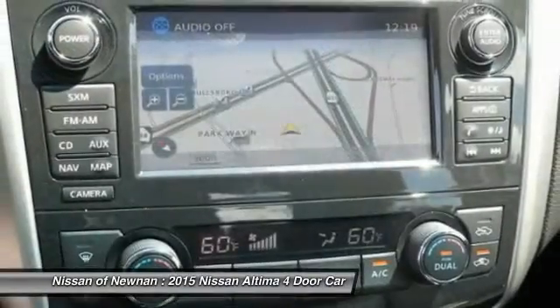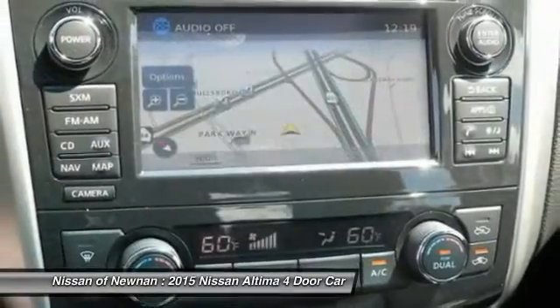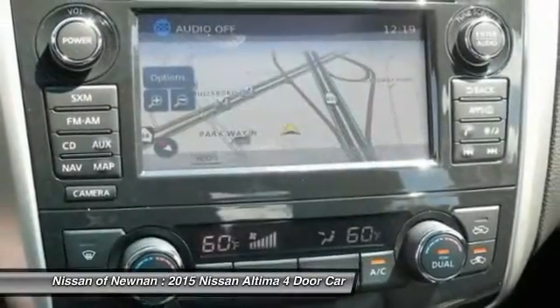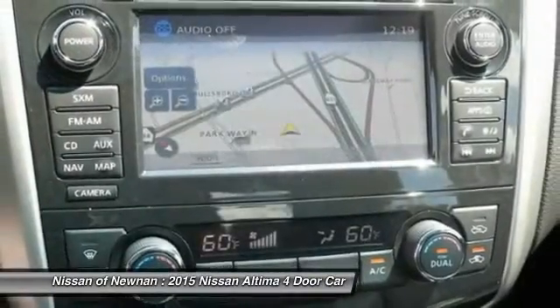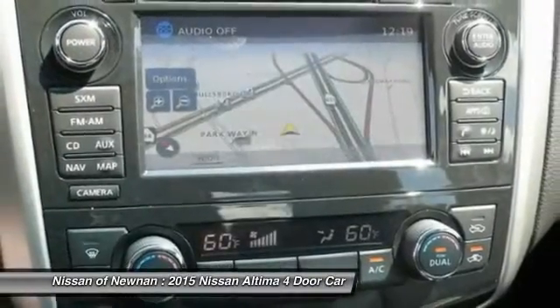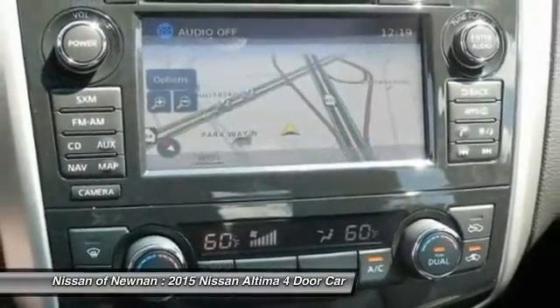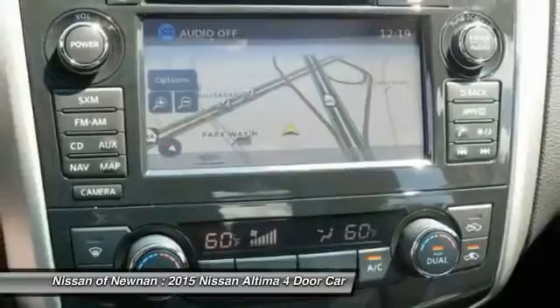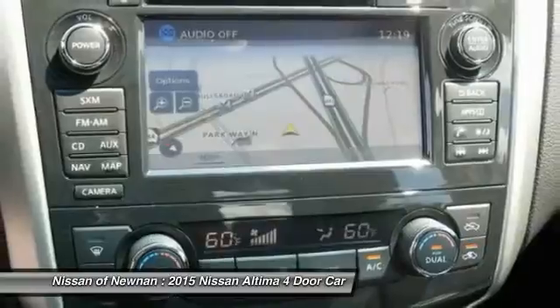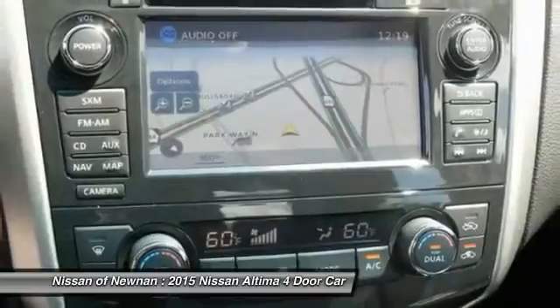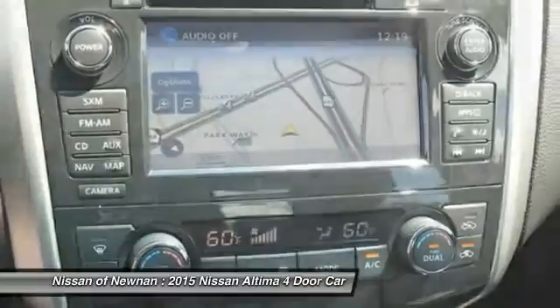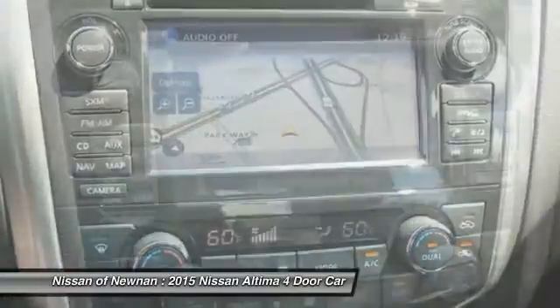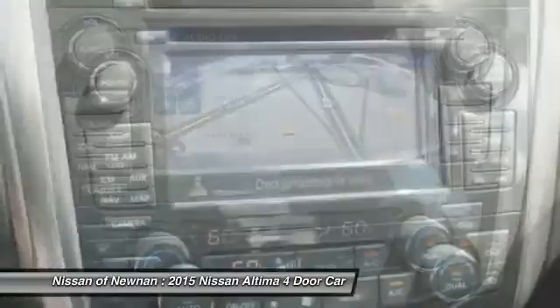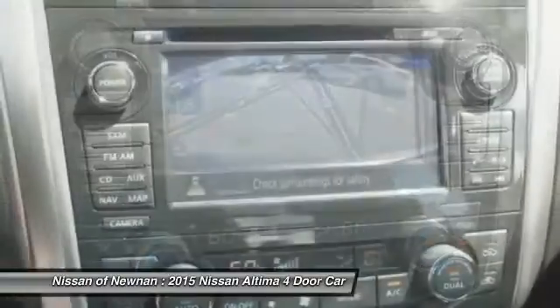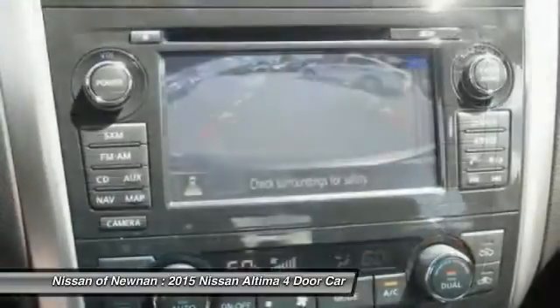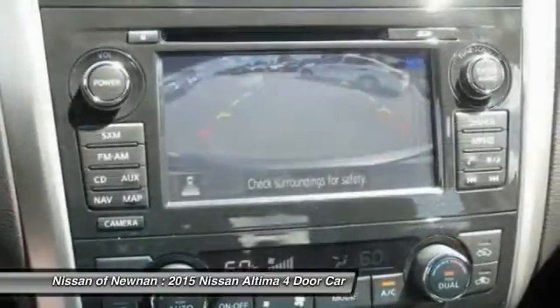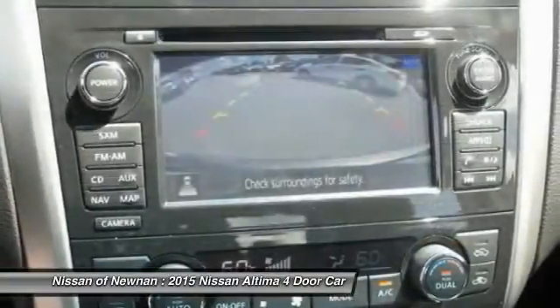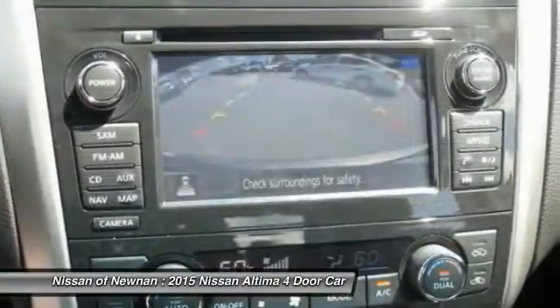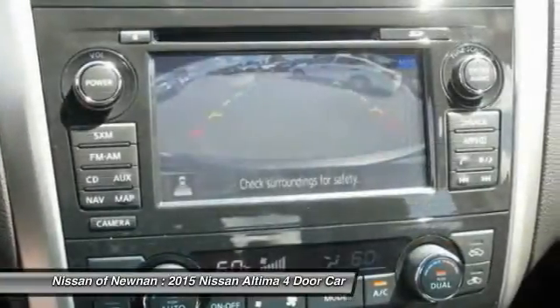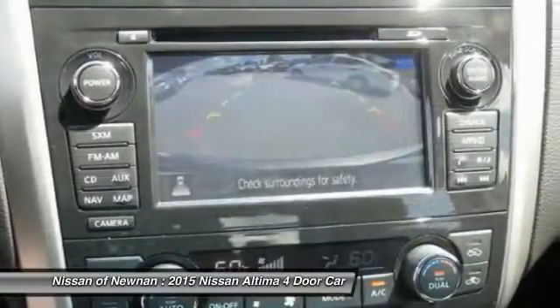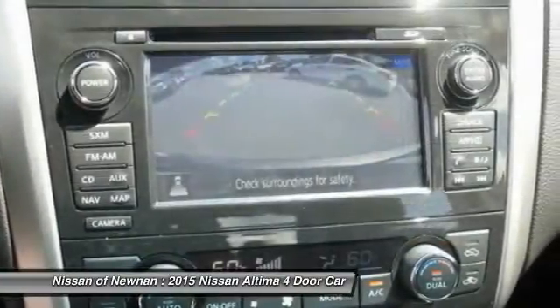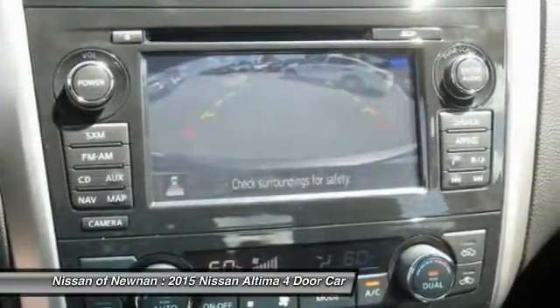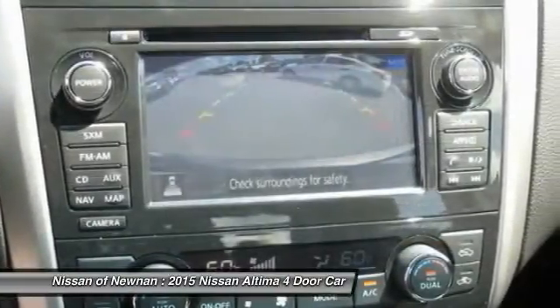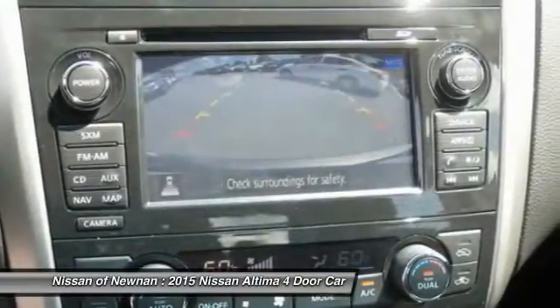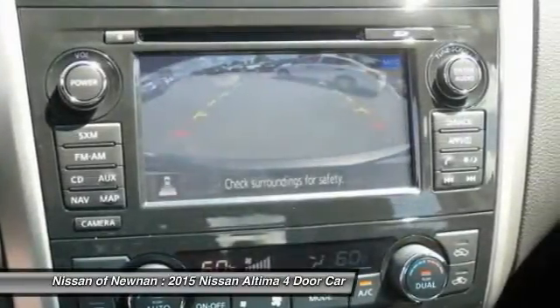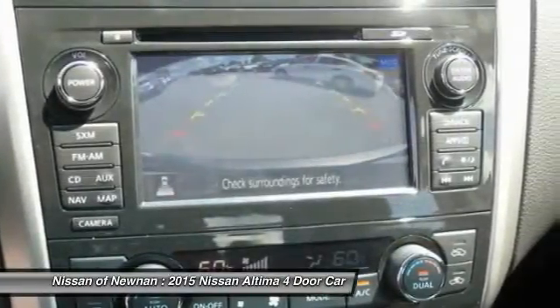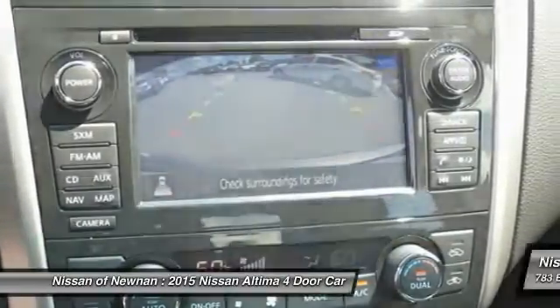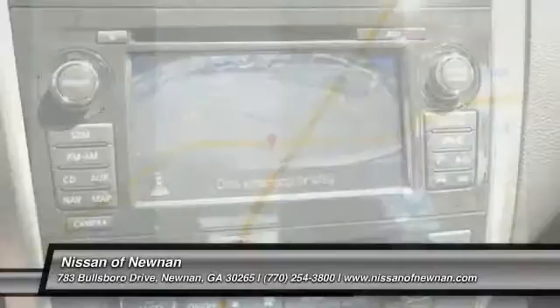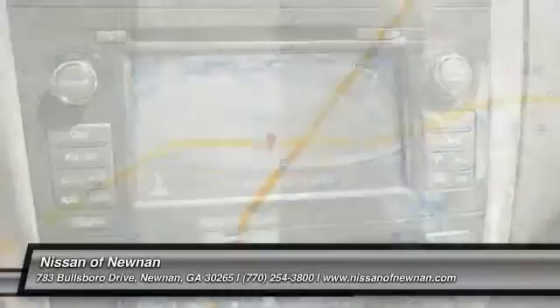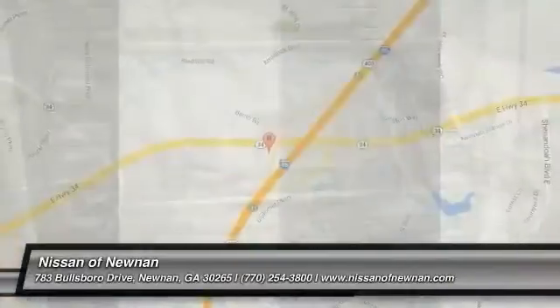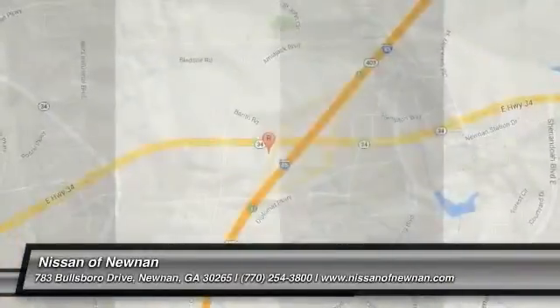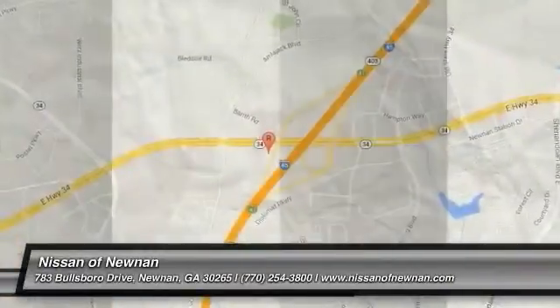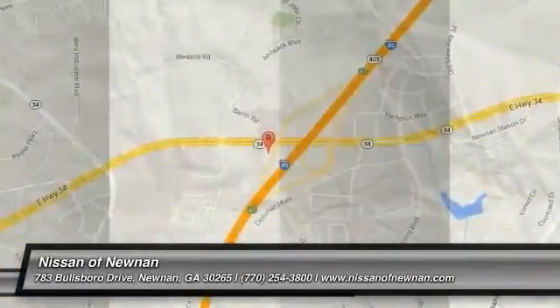HomeLink garage door opener, power steering, aluminum wheels. Come see the car for yourself.